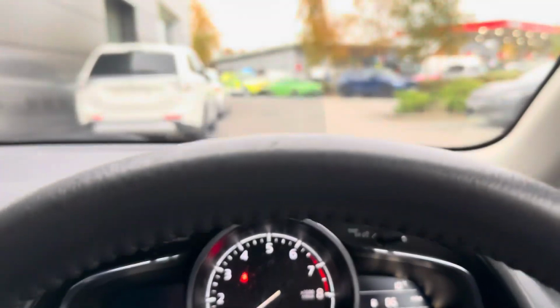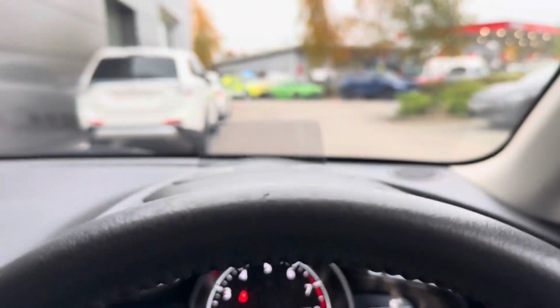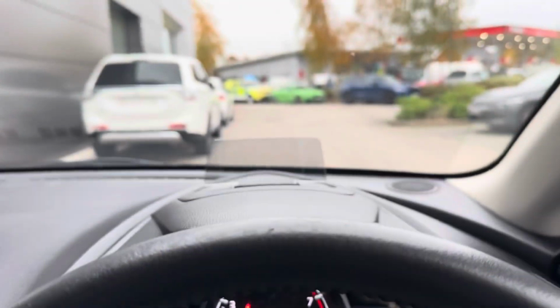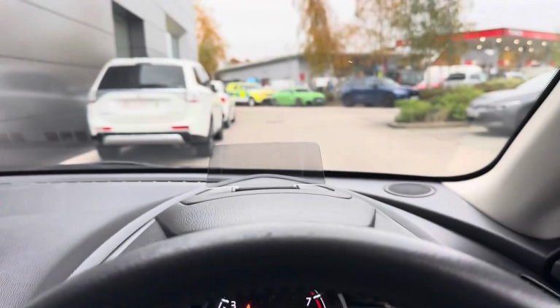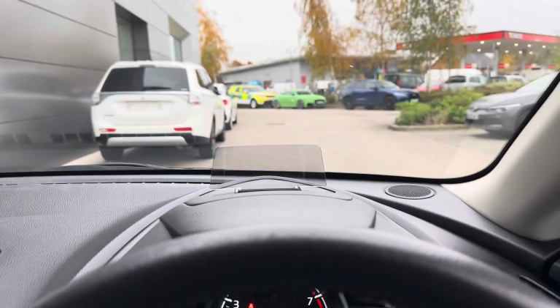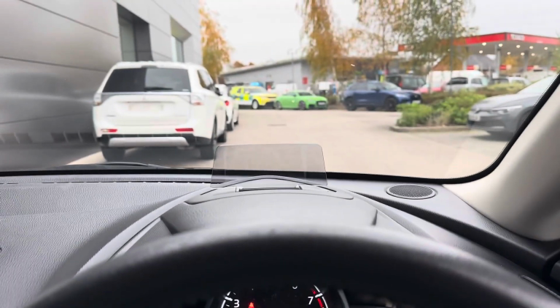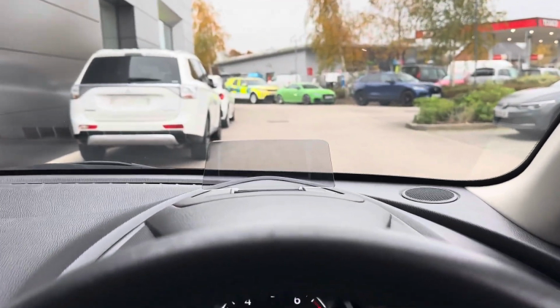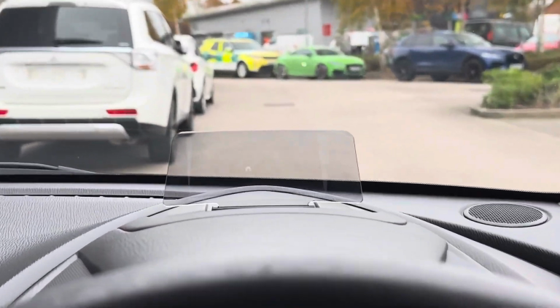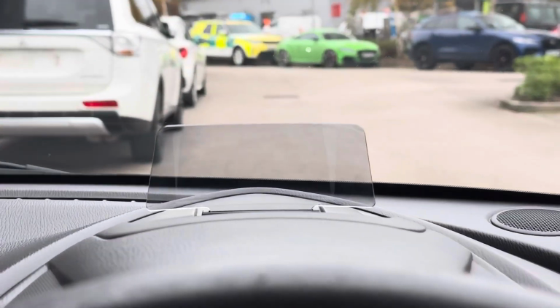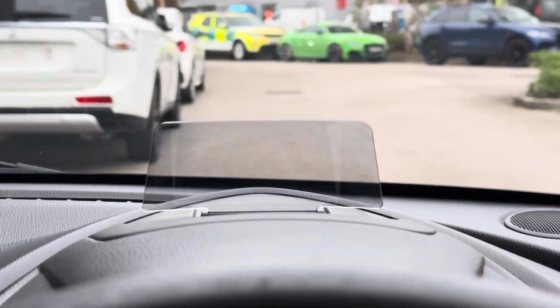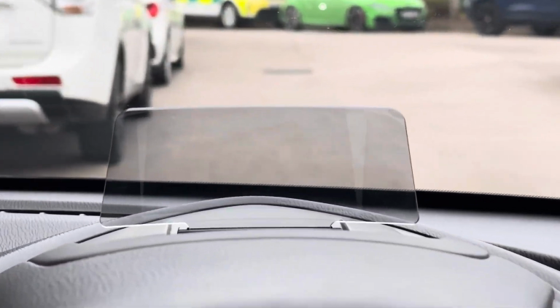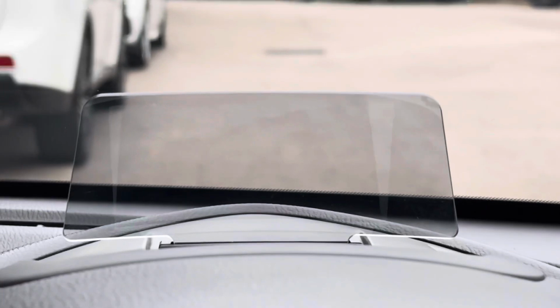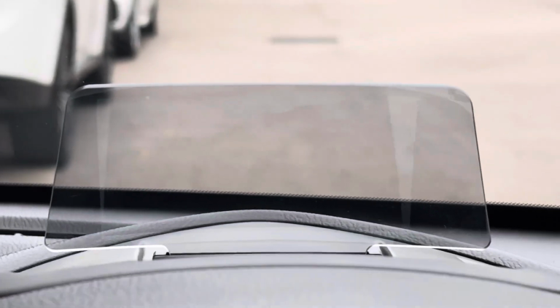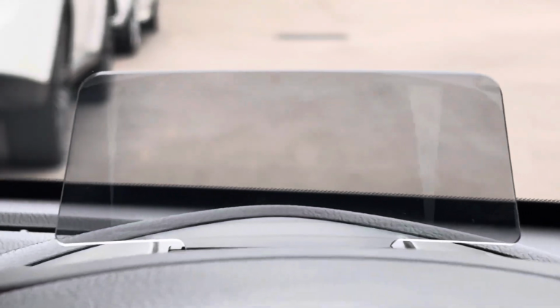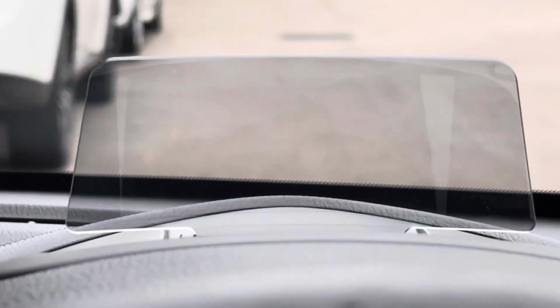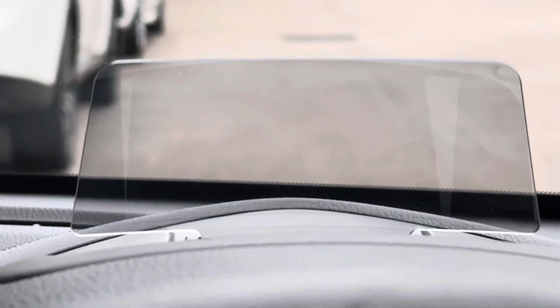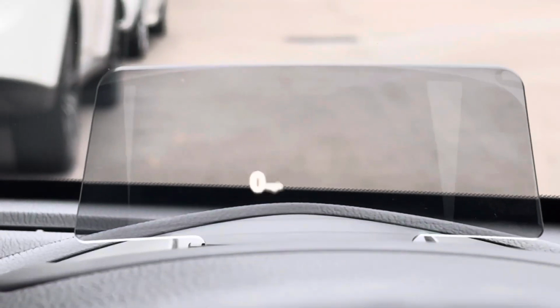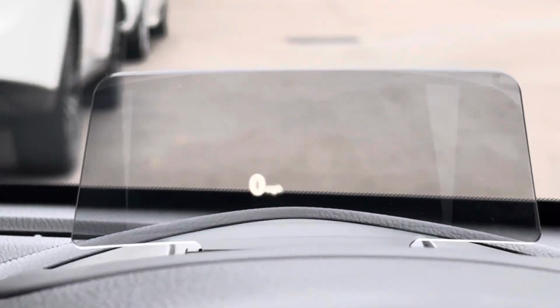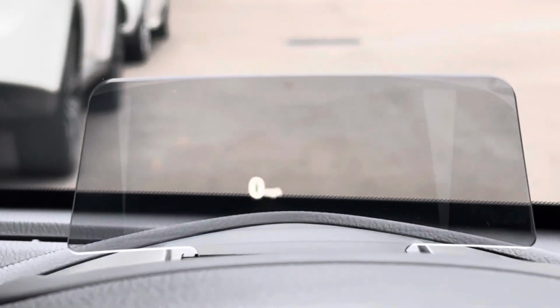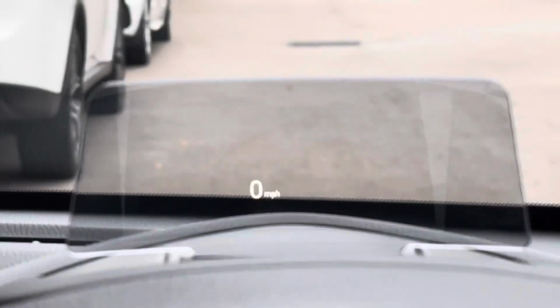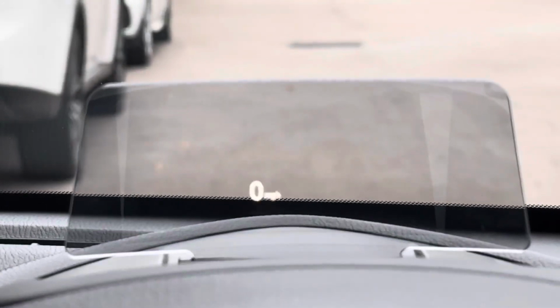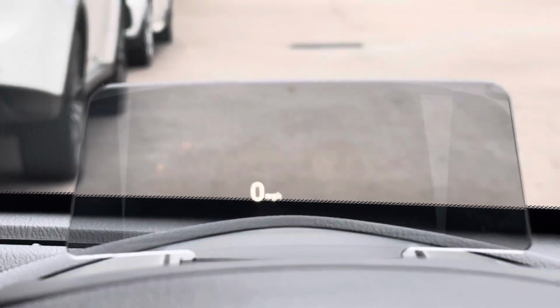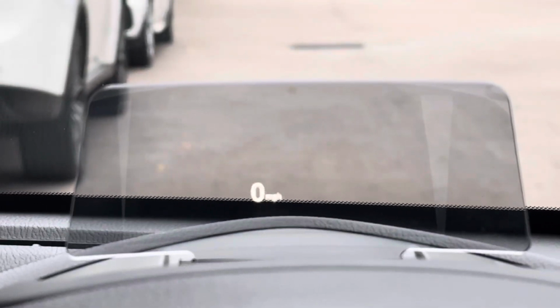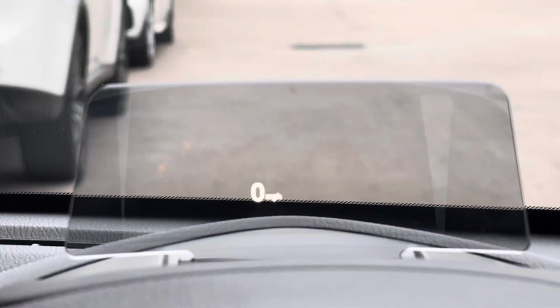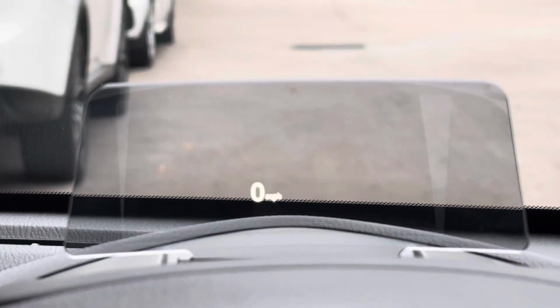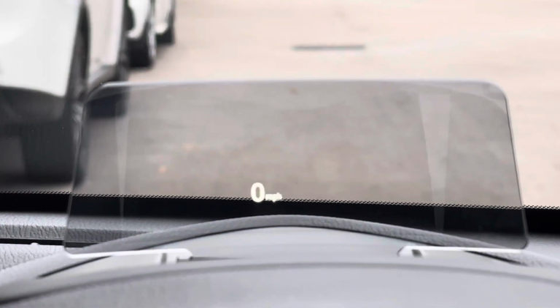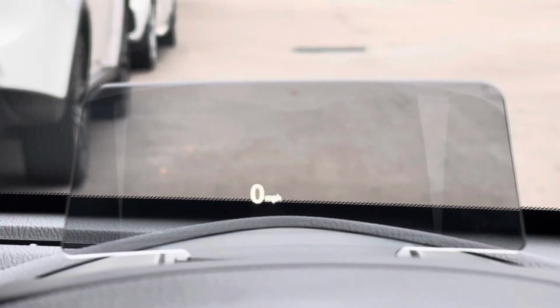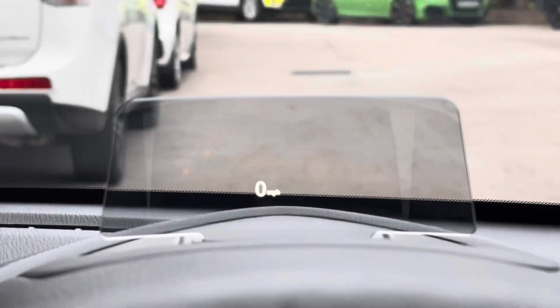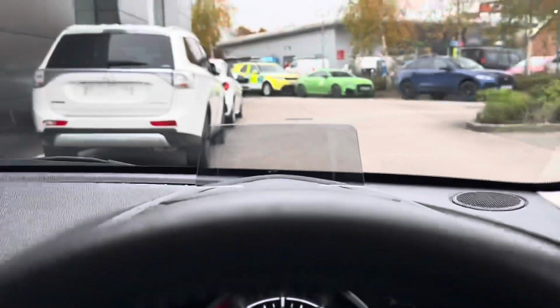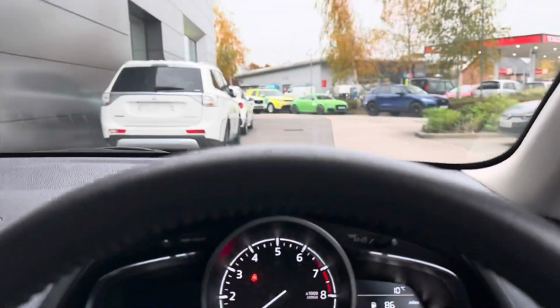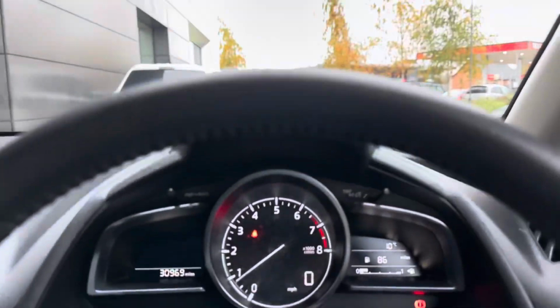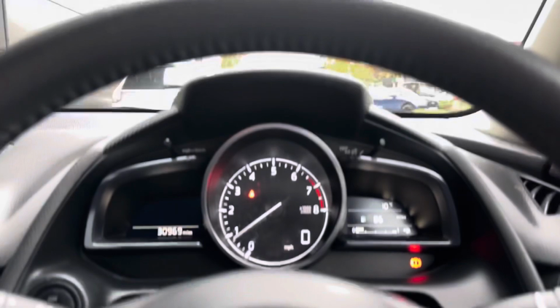A very handy and nifty feature to have in this Mazda 2 is the heads-up display, which does ensure that your focus is fully on the road ahead.